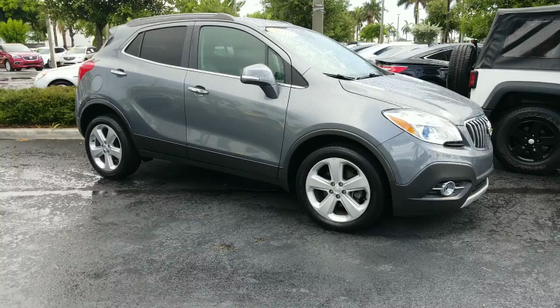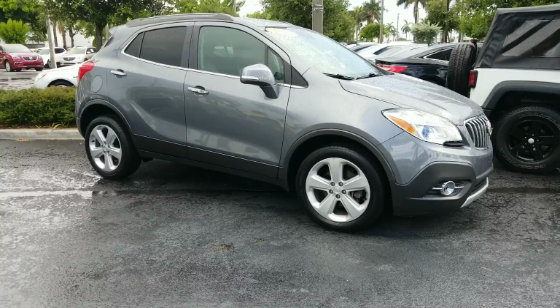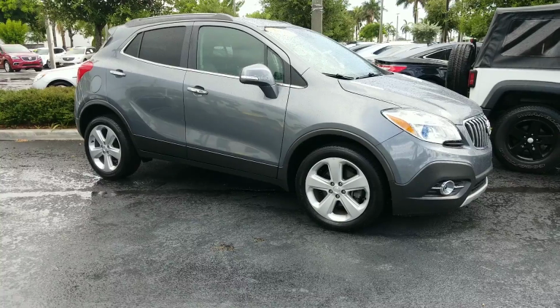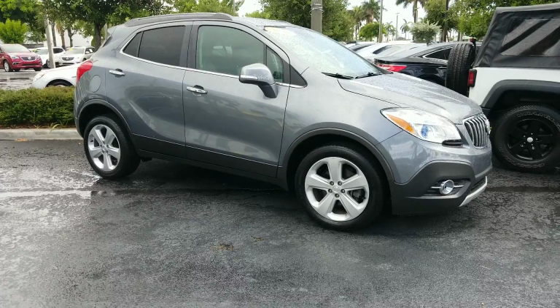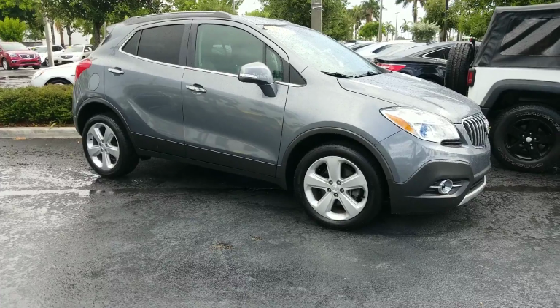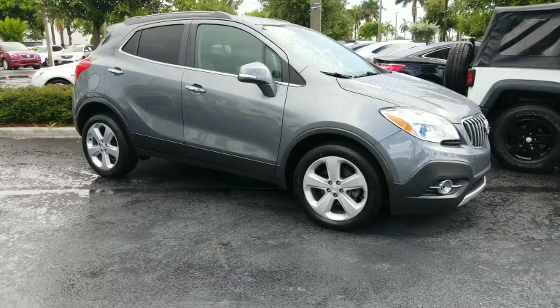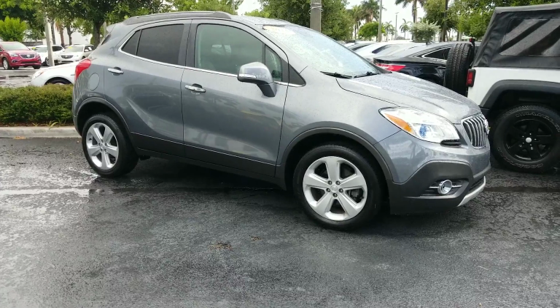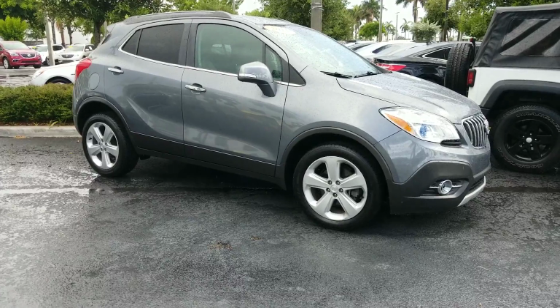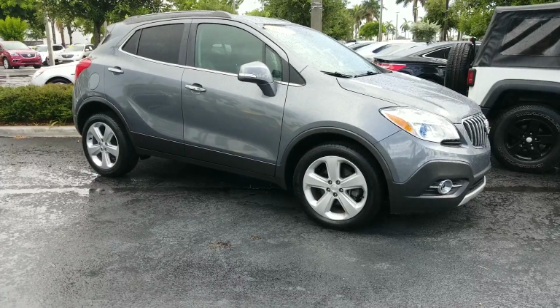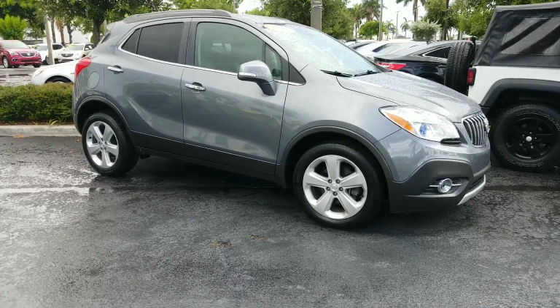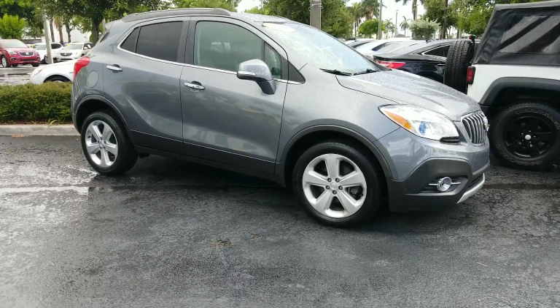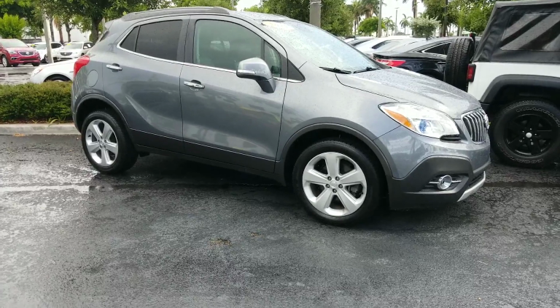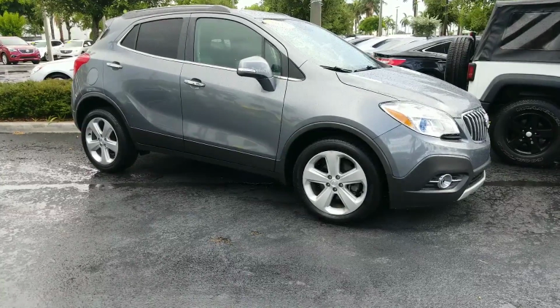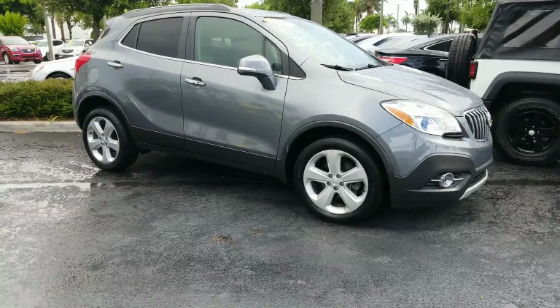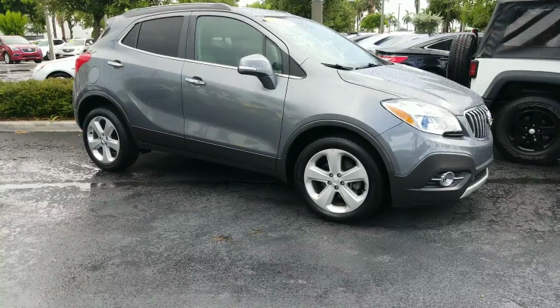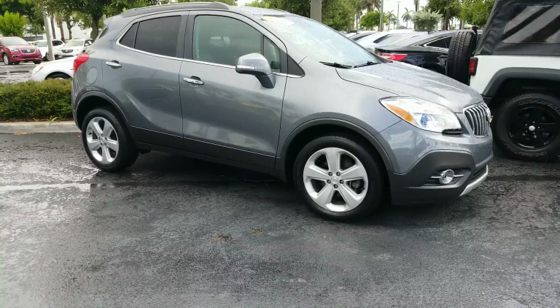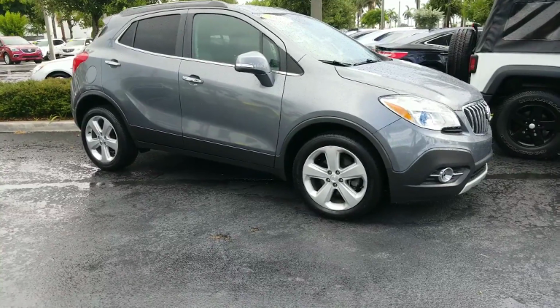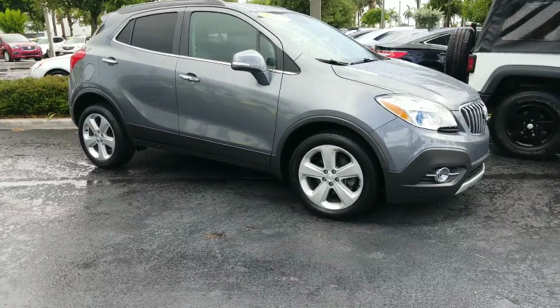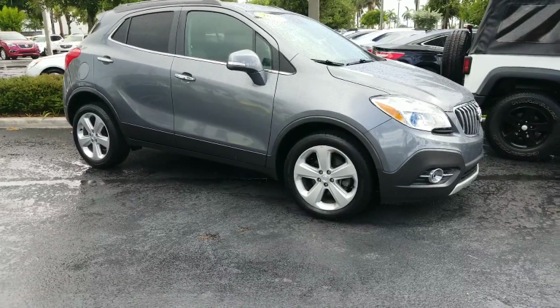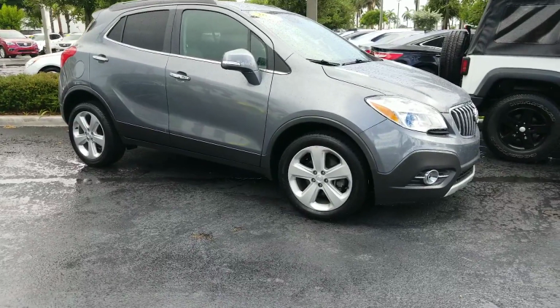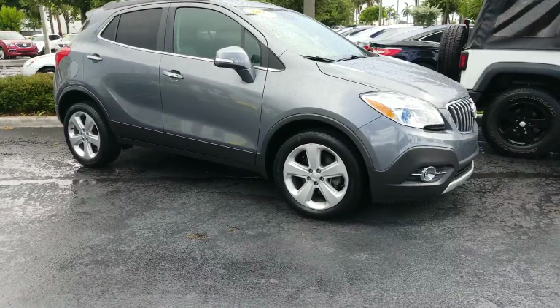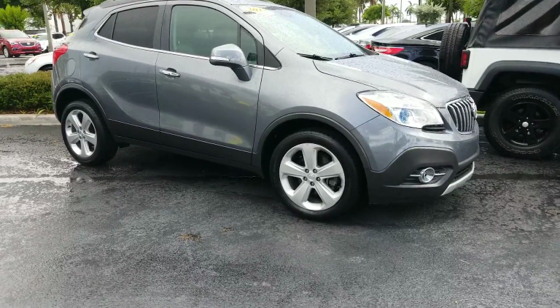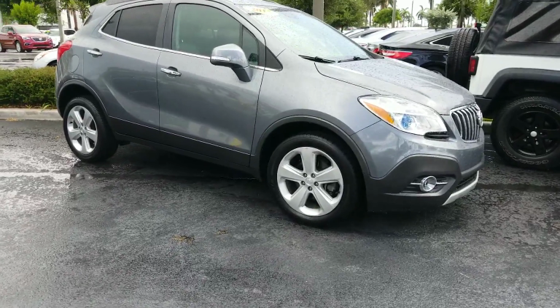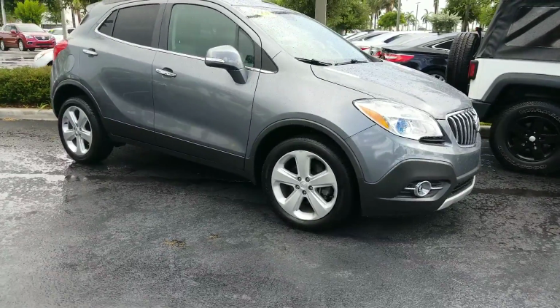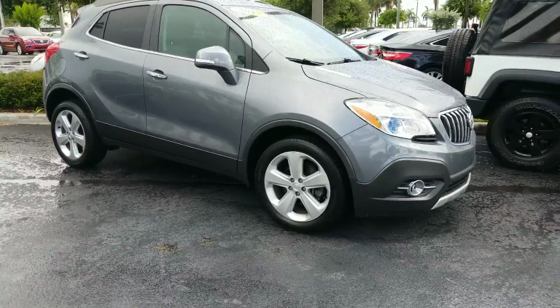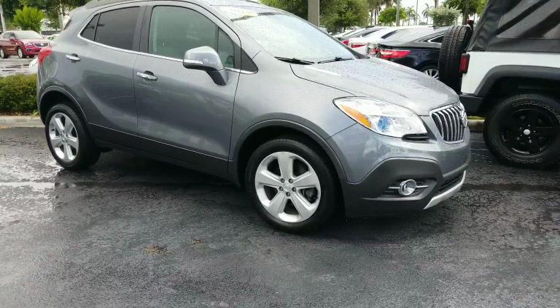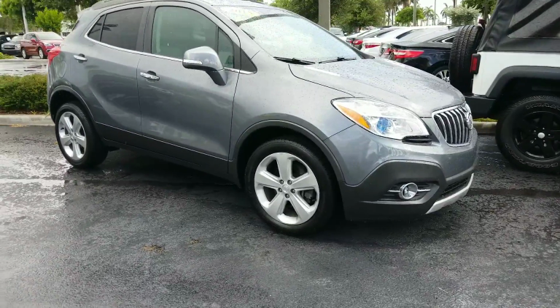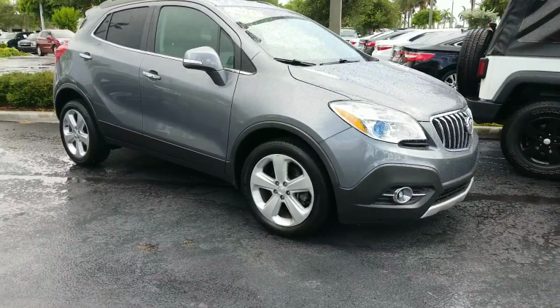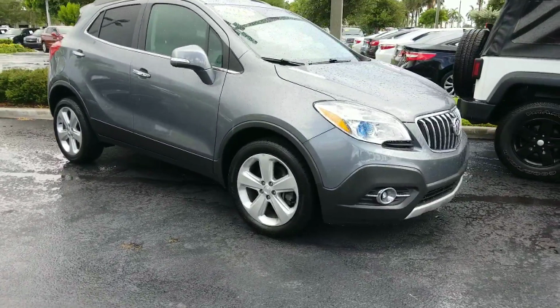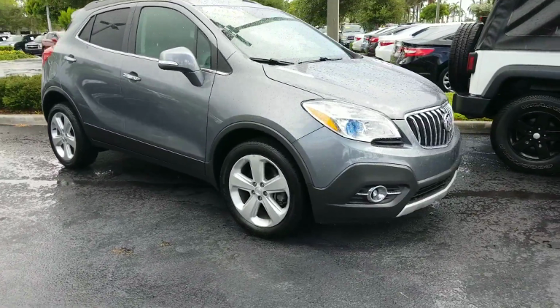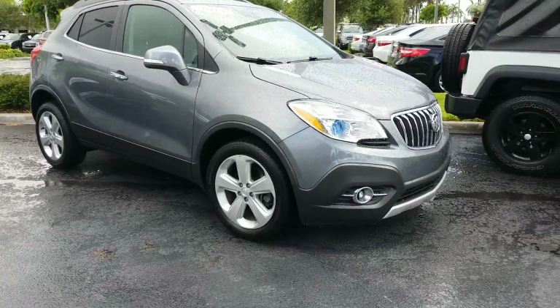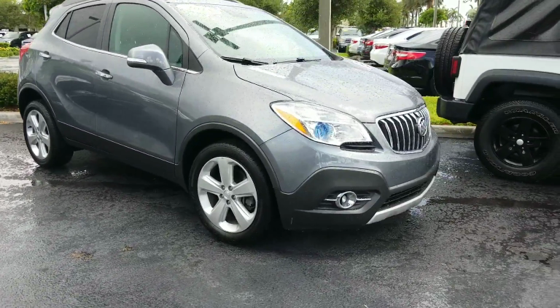Hello John, how are you? This is Leon from Delray Buick GMC. I'm just going to go around and give you a quick glimpse on this vehicle here.